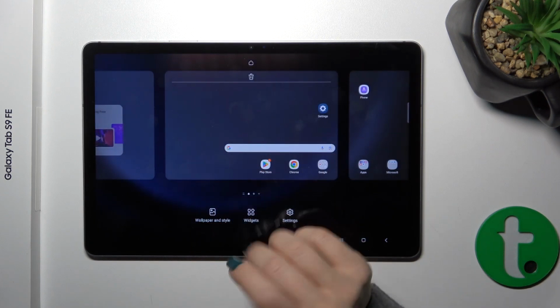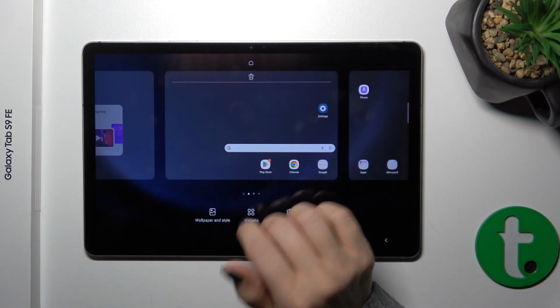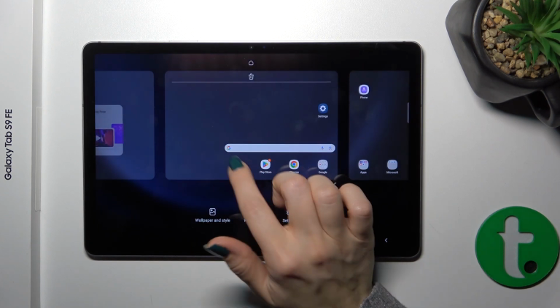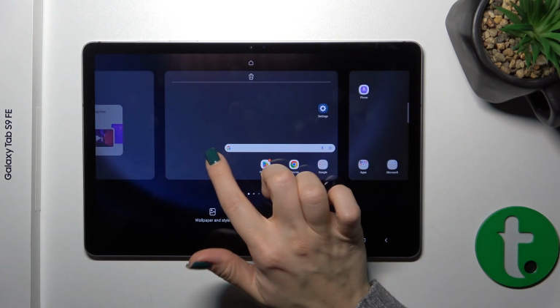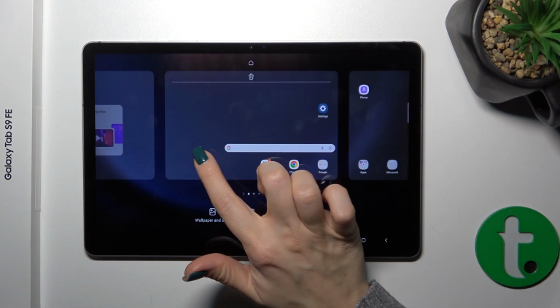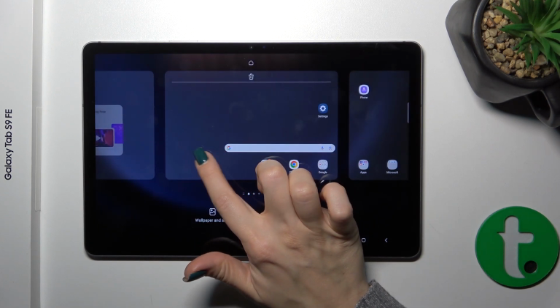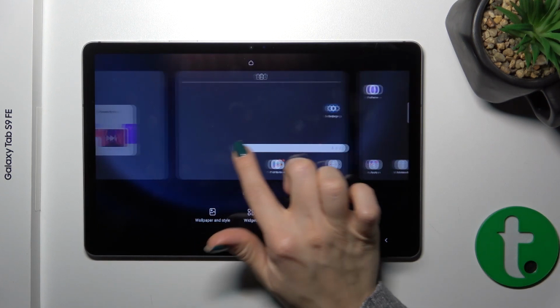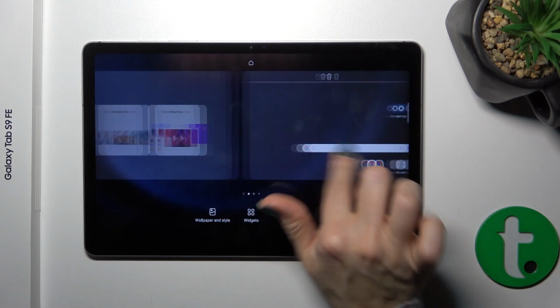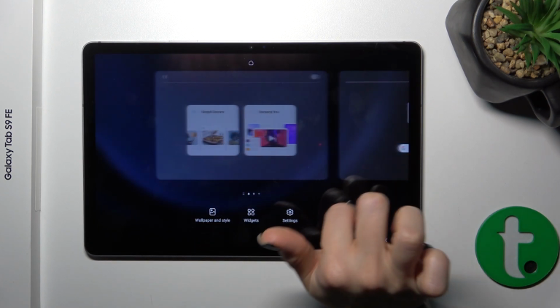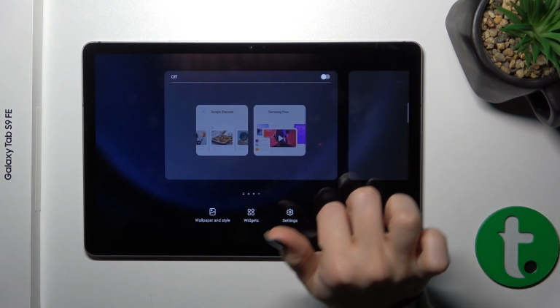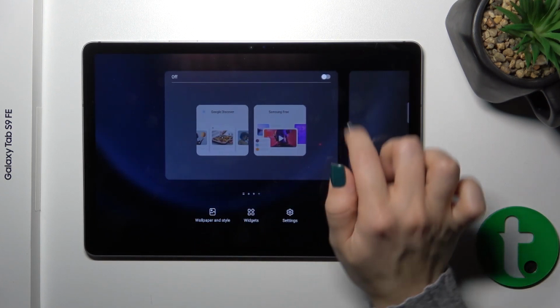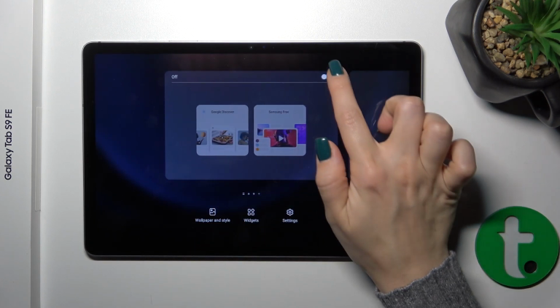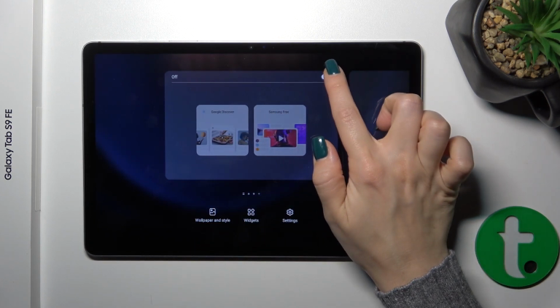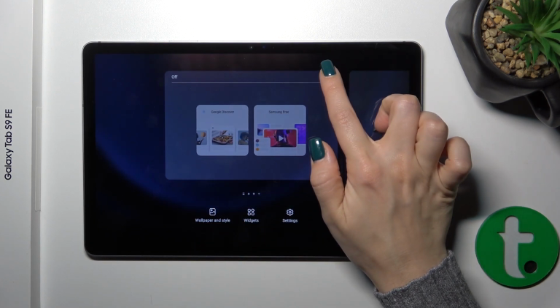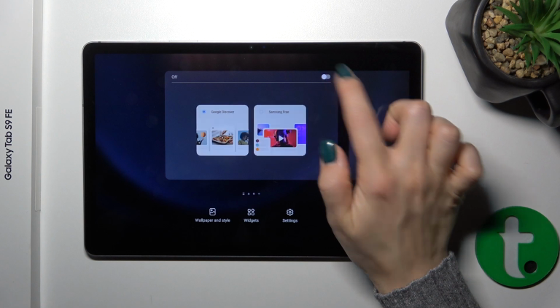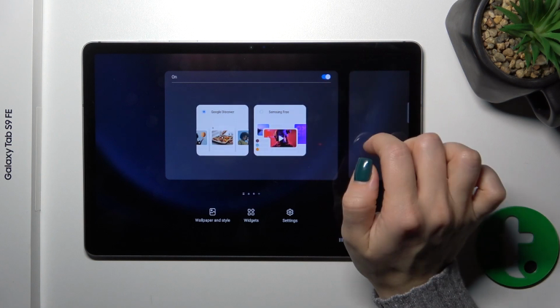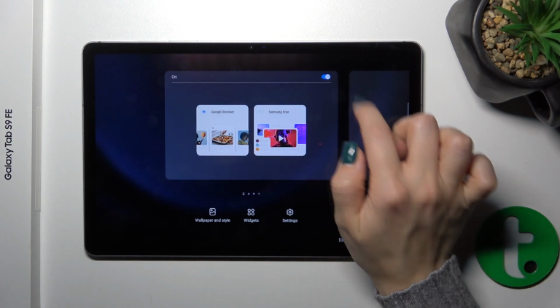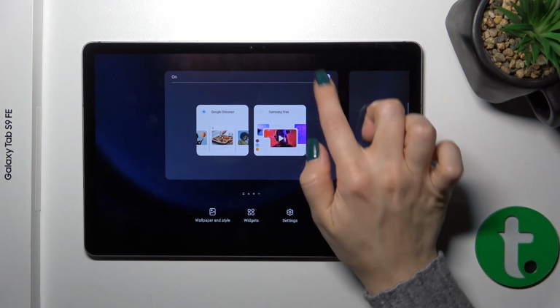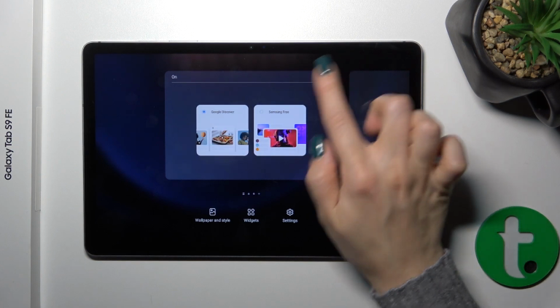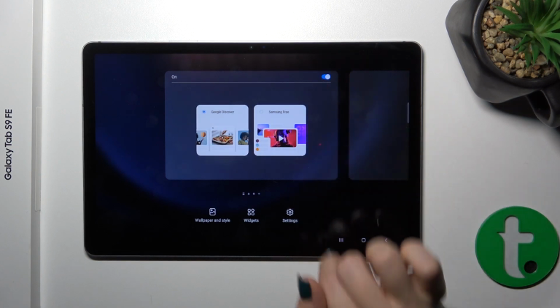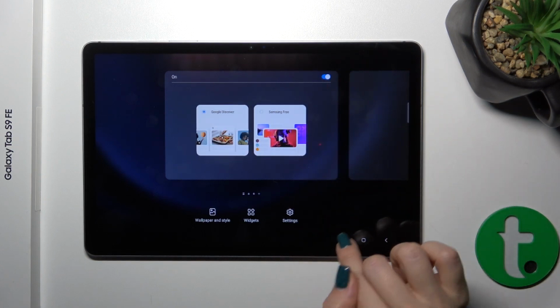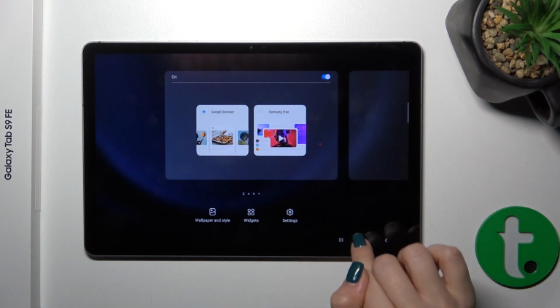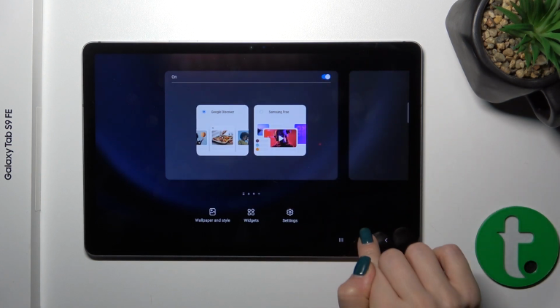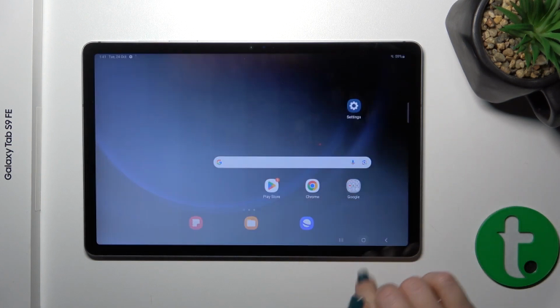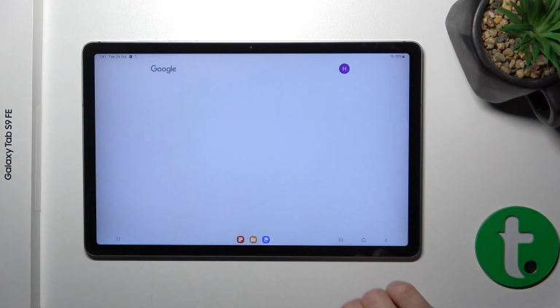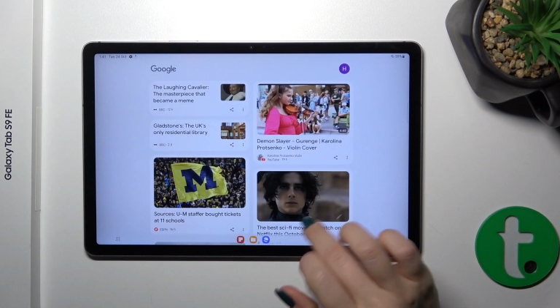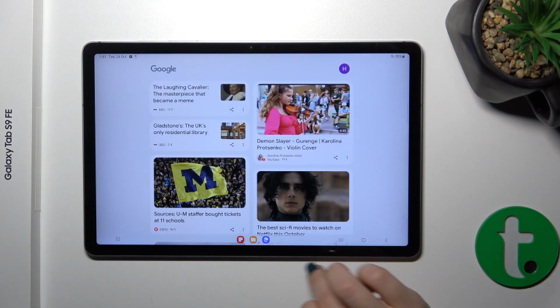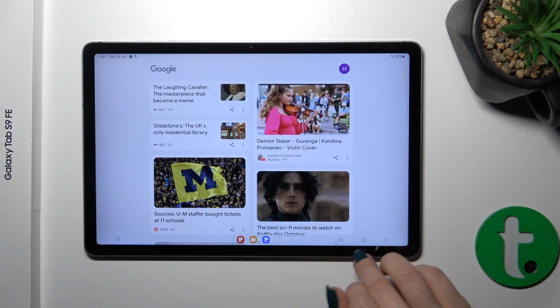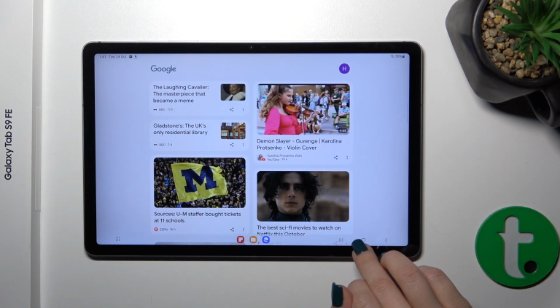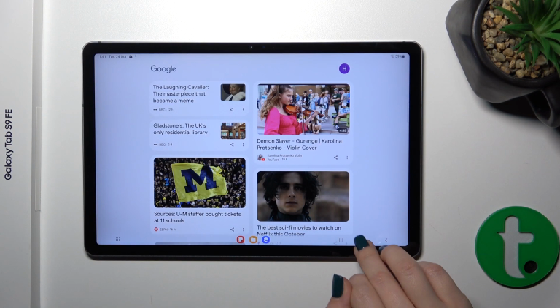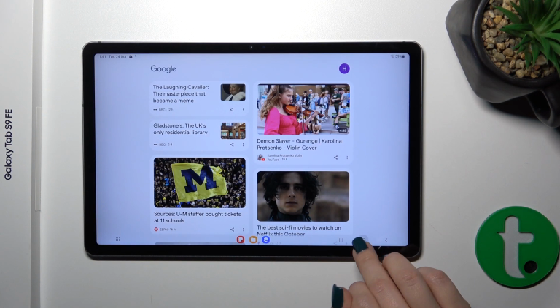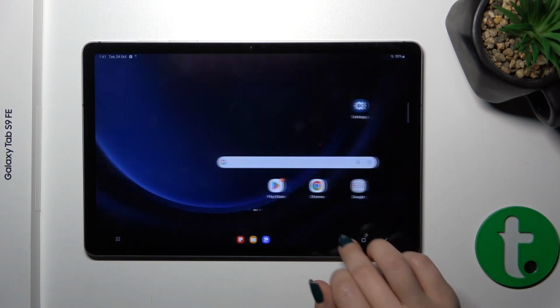To turn it on, go the same way: go to the home settings, to the switcher, activate it and that's it.